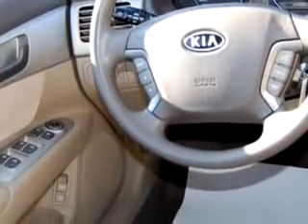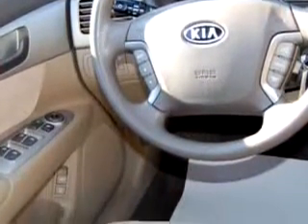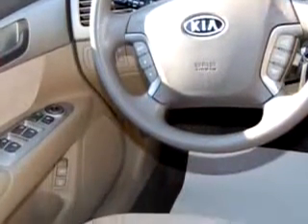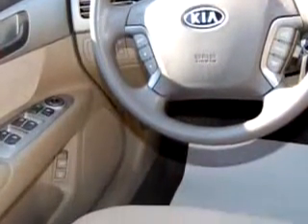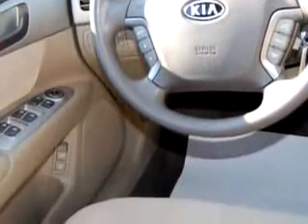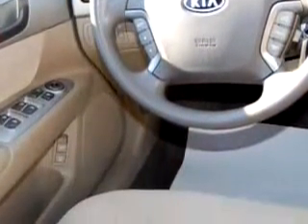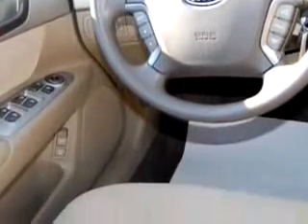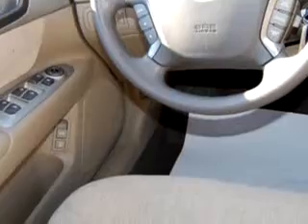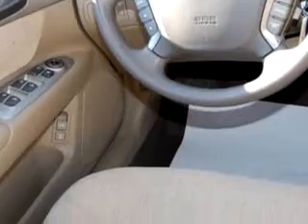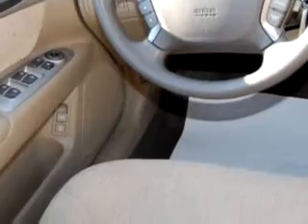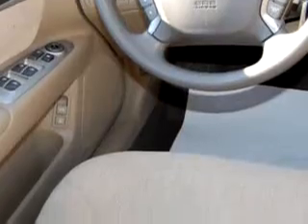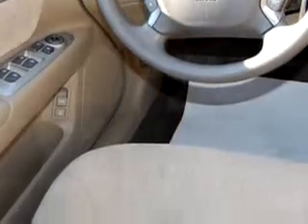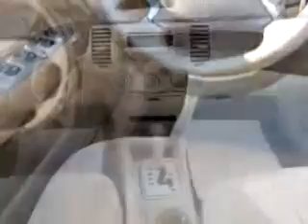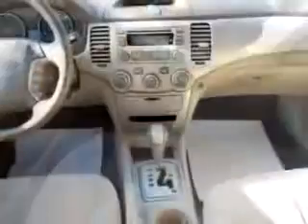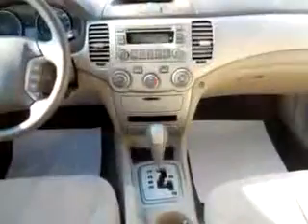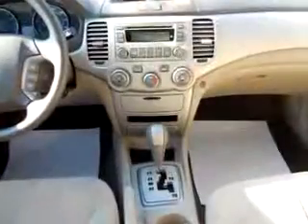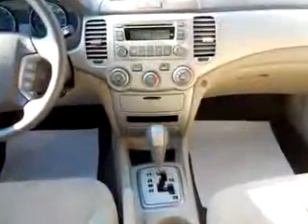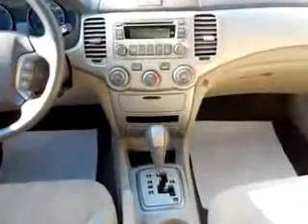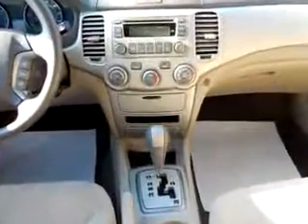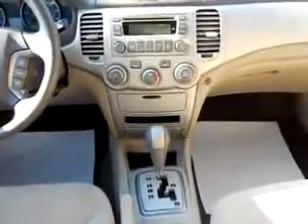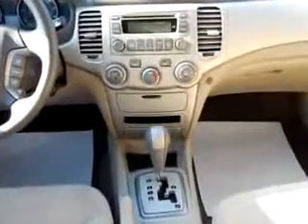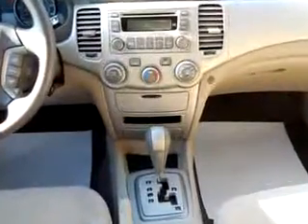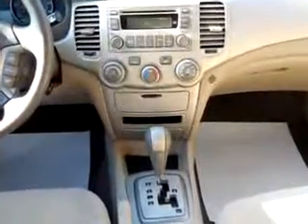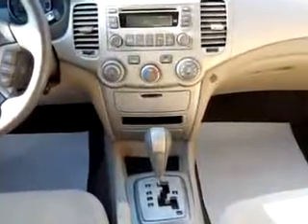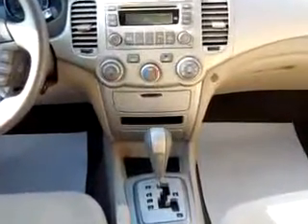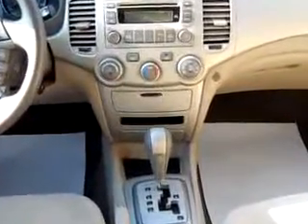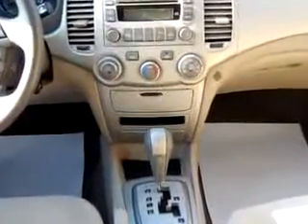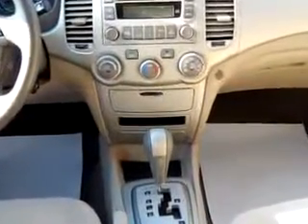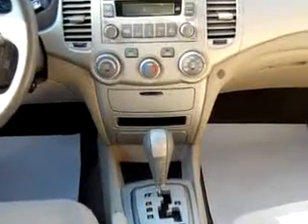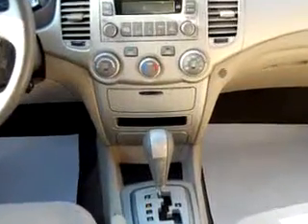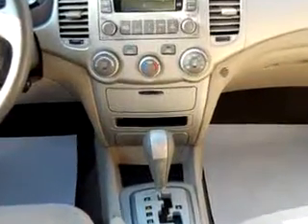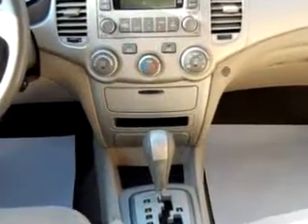Enjoy the drive and have peace of mind in this 08 Kia Optima LX. See us at Kirtland Car Company today.